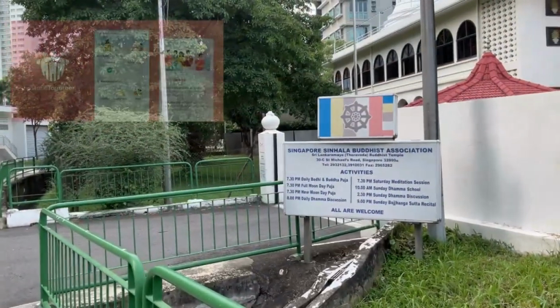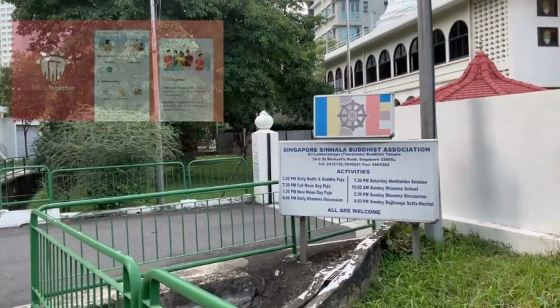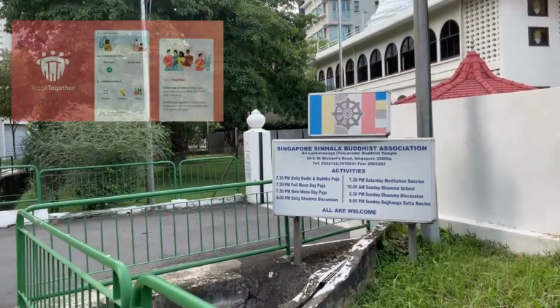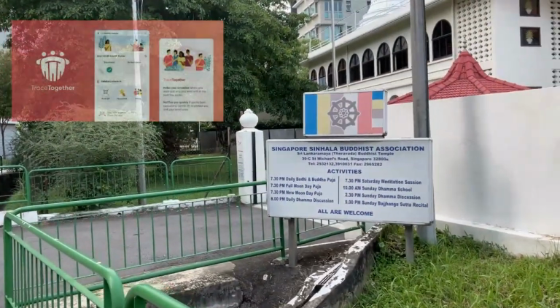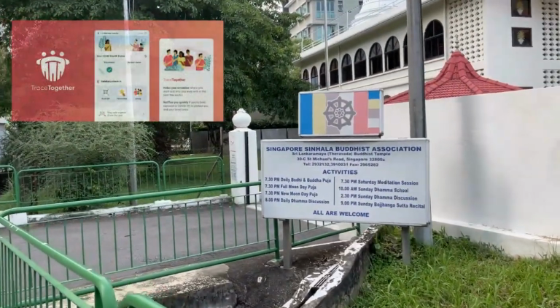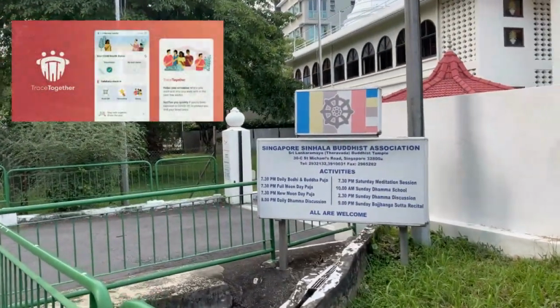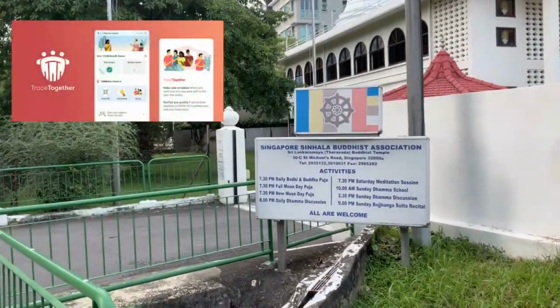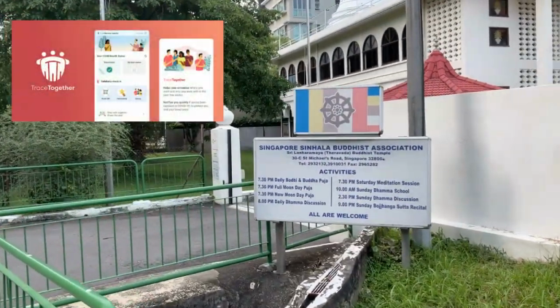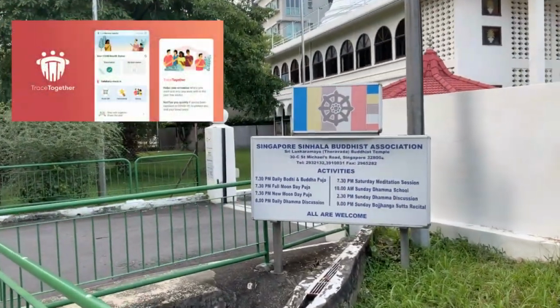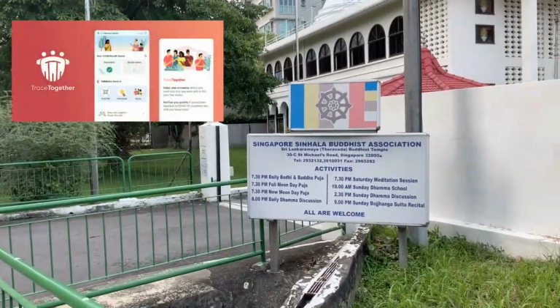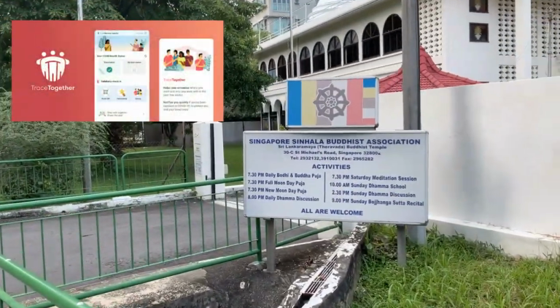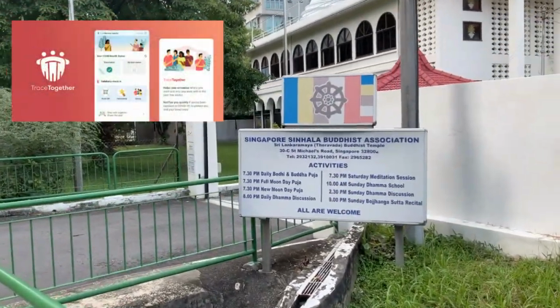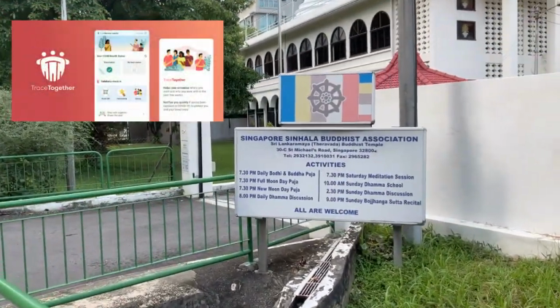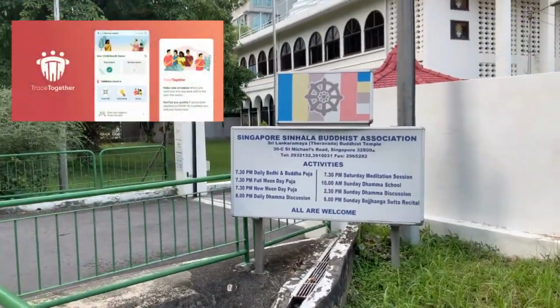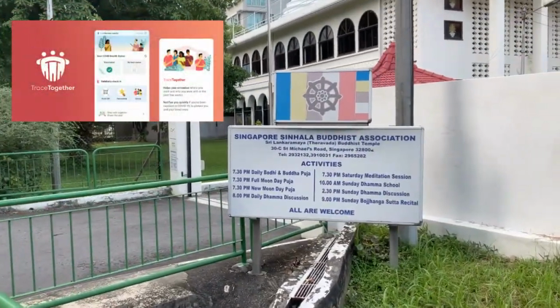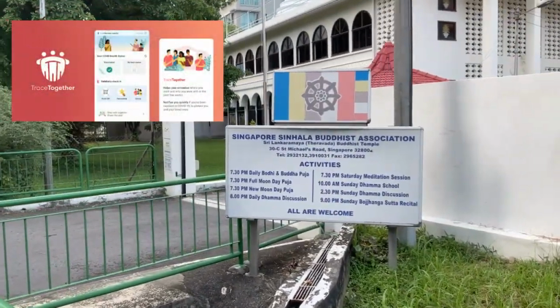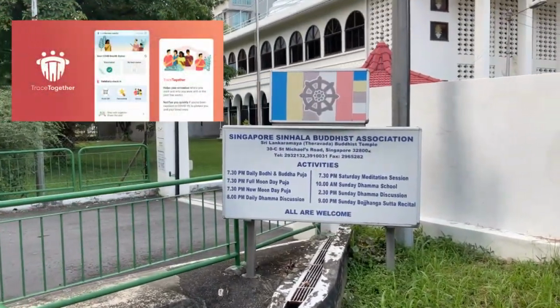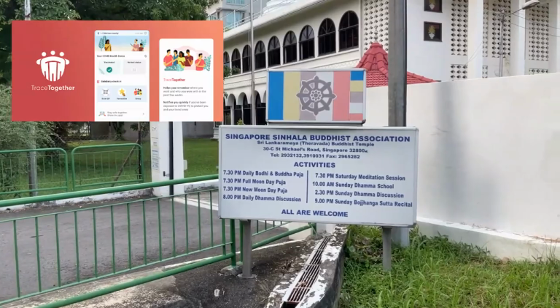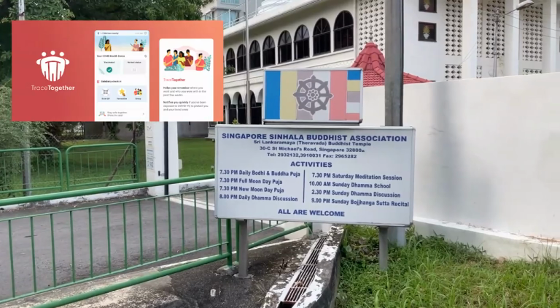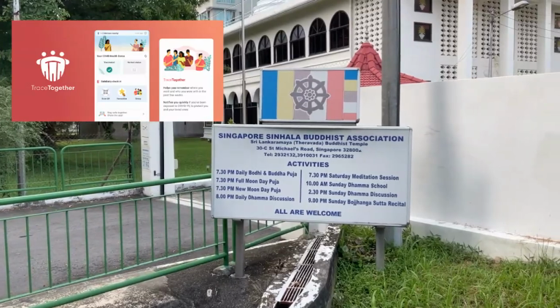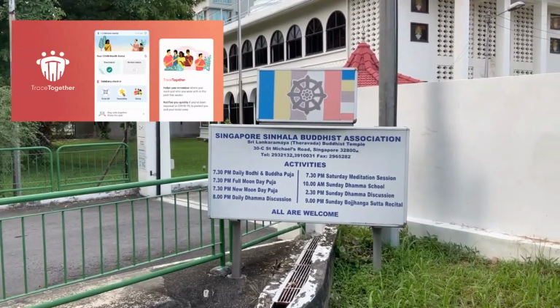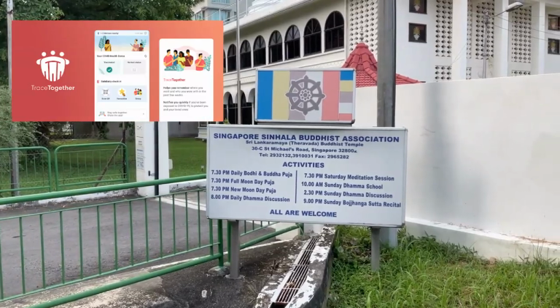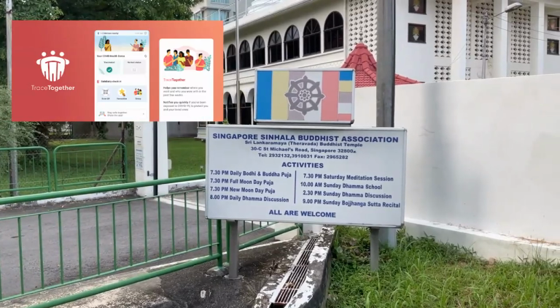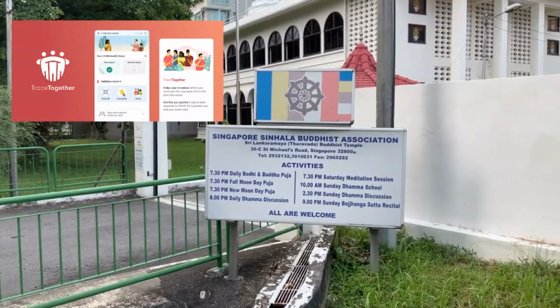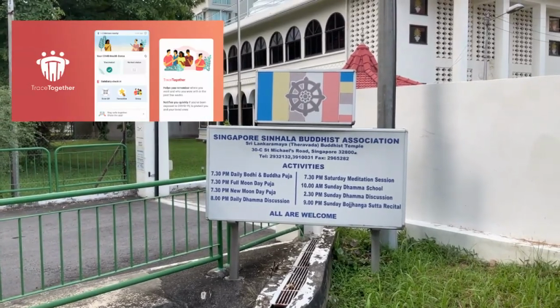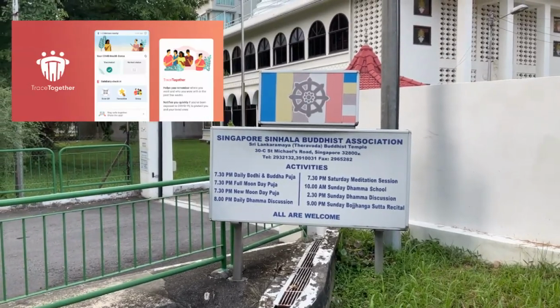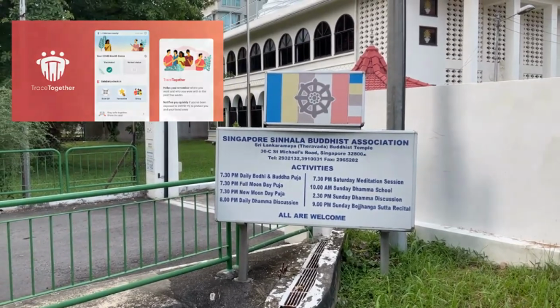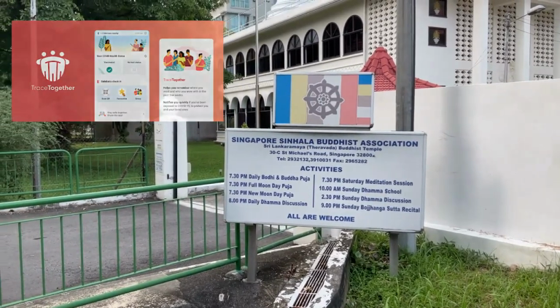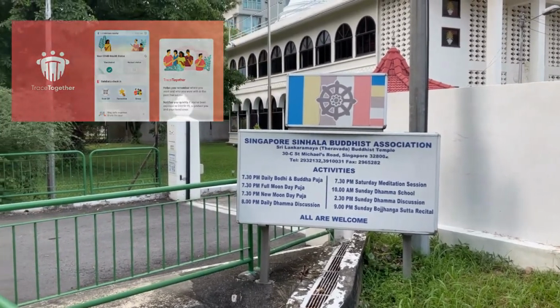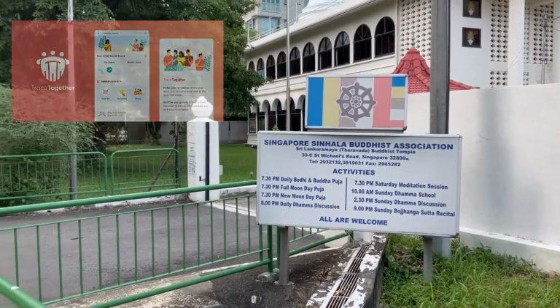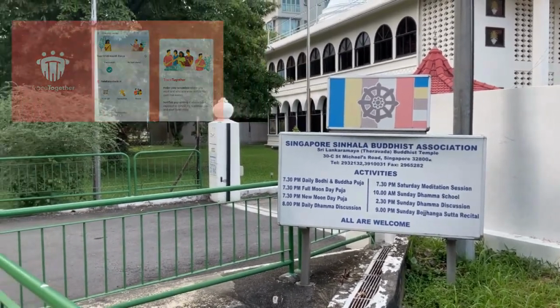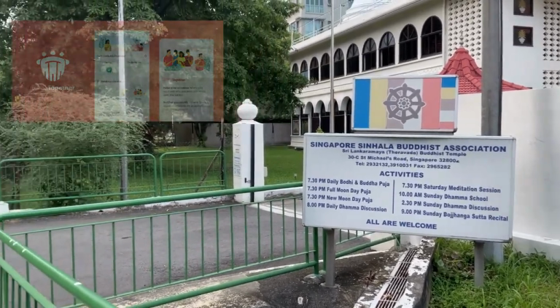Due to Covid, you have to use TraceTogether to enter the temple just like any other place, and check in to show that you are fully vaccinated.